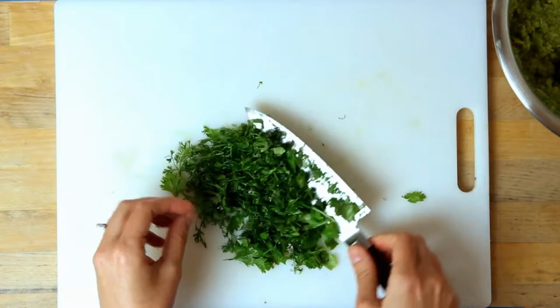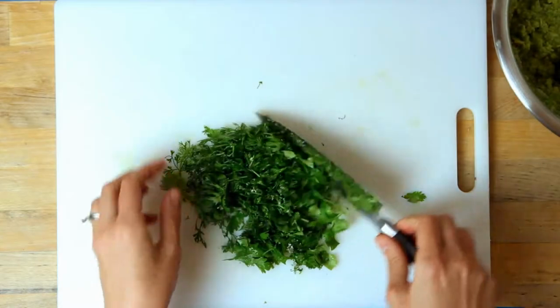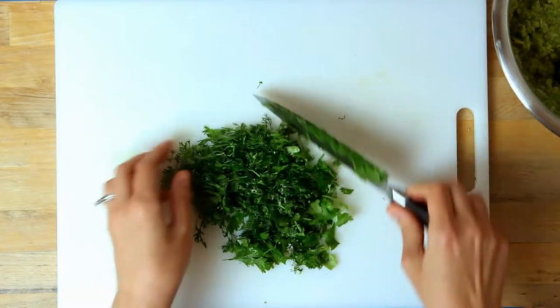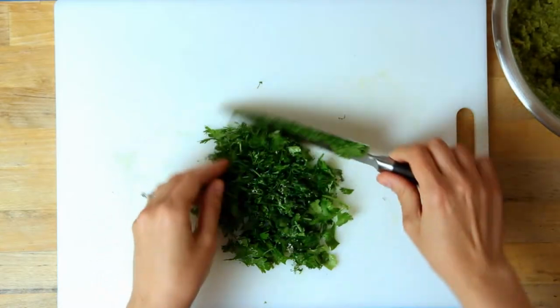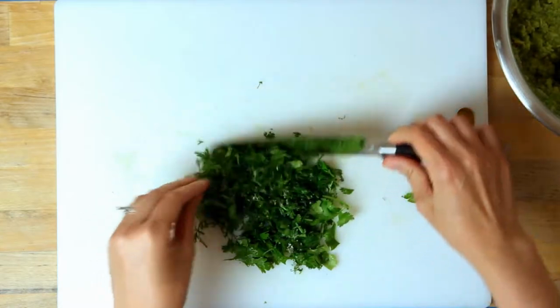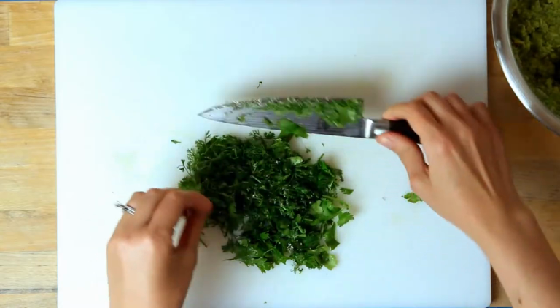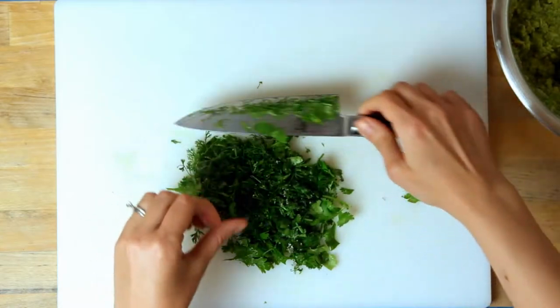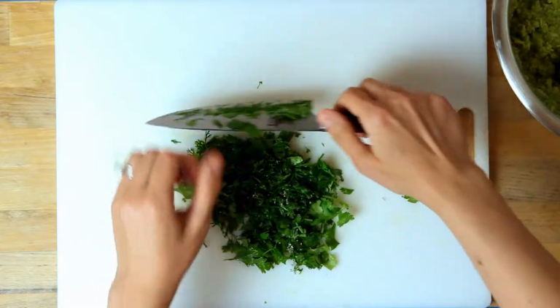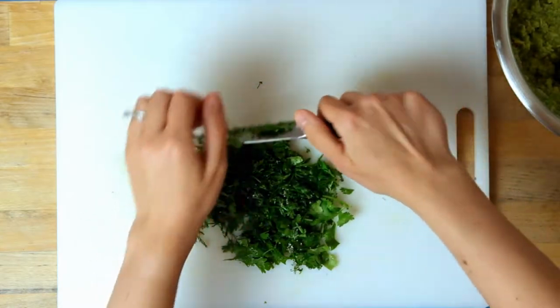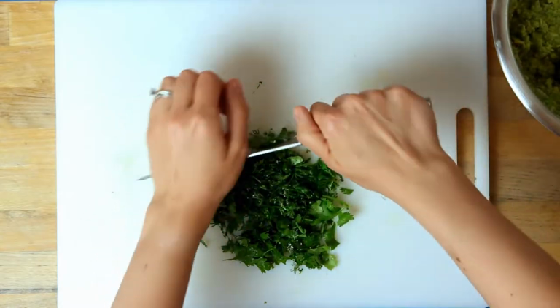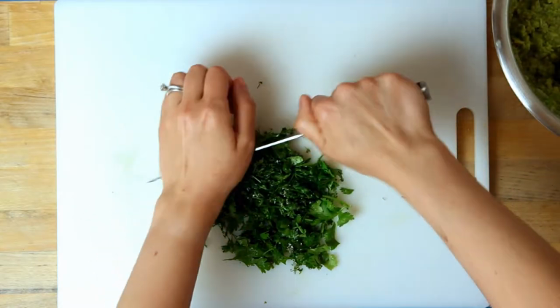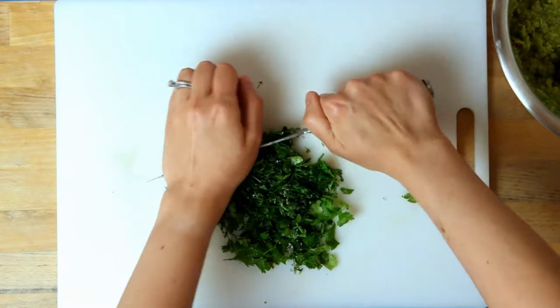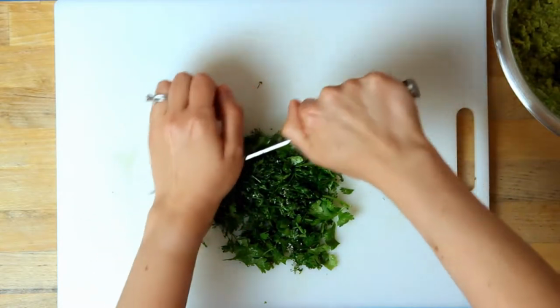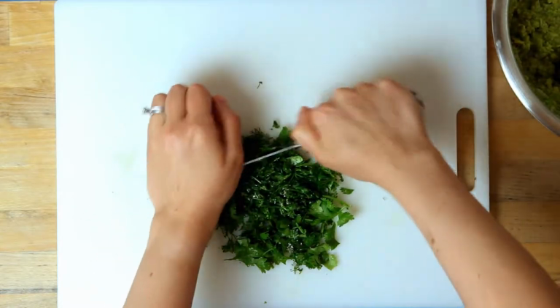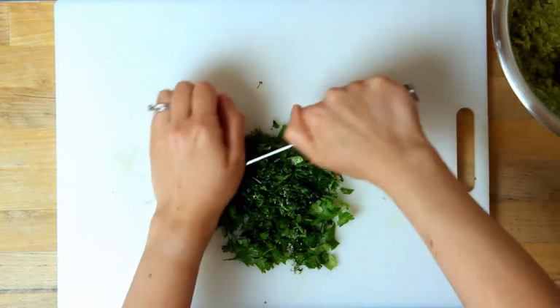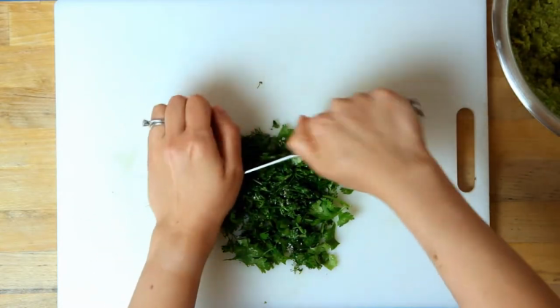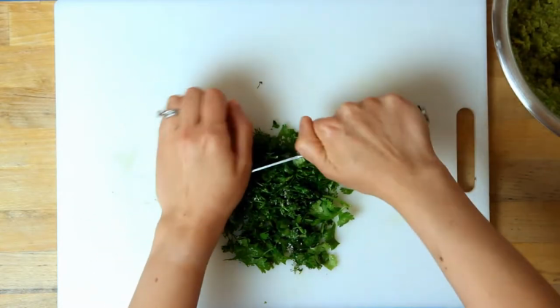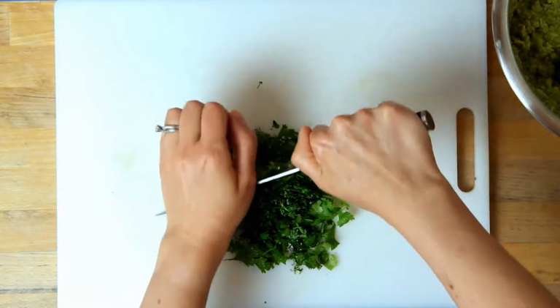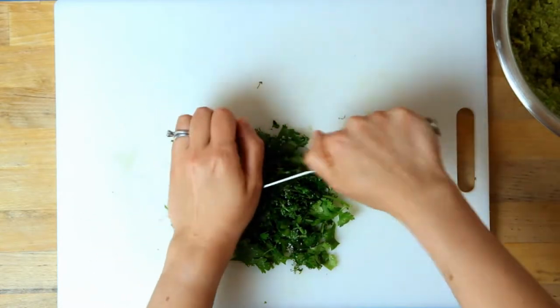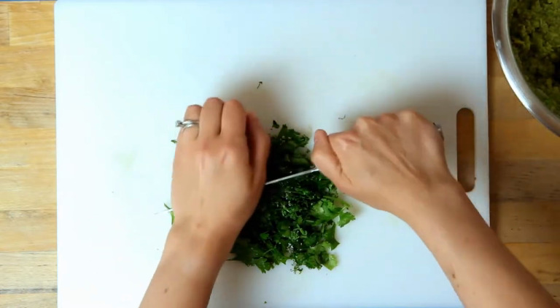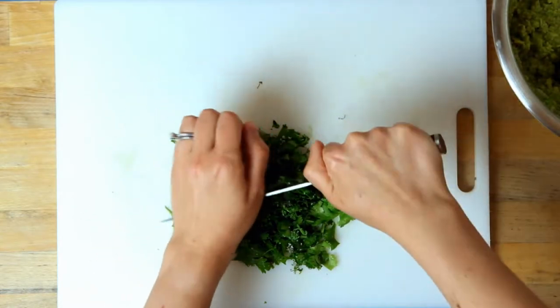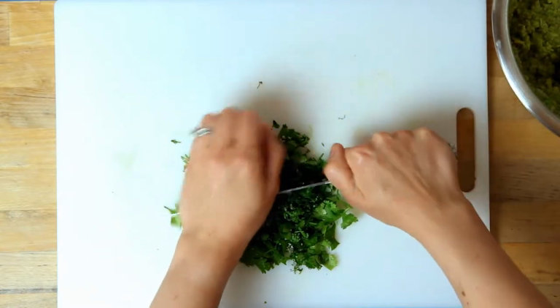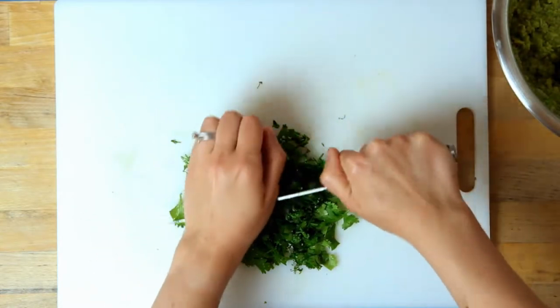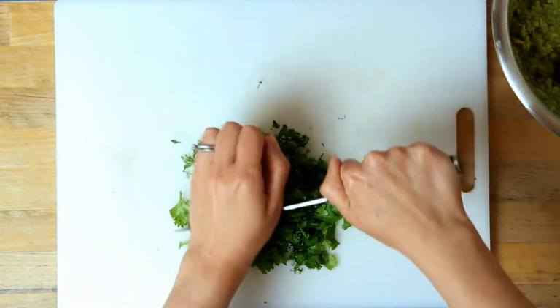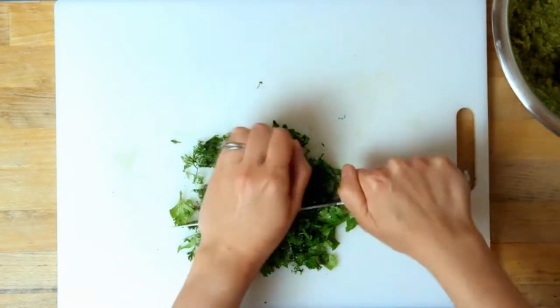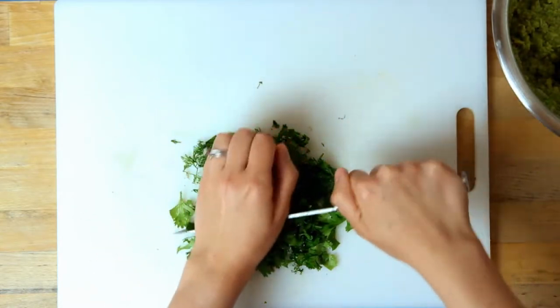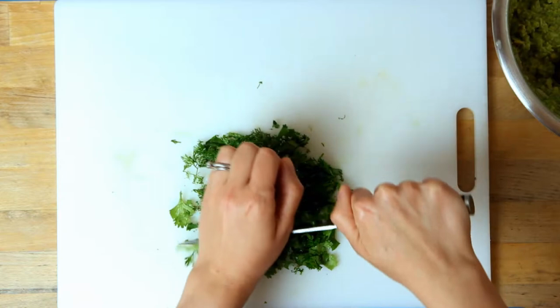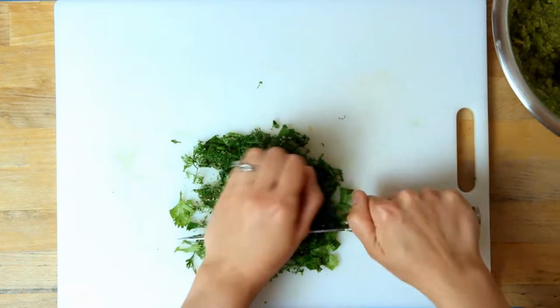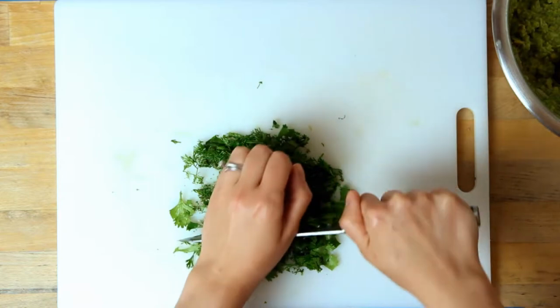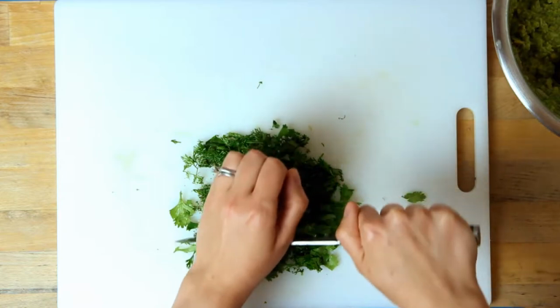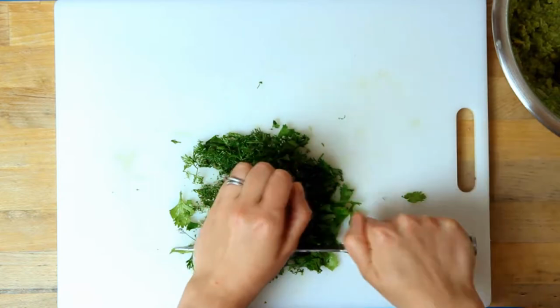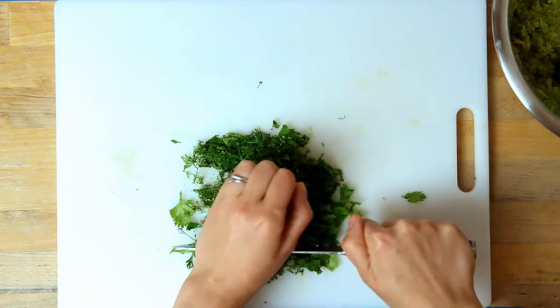I have terrible knife techniques. I'm lucky I don't even cut myself.